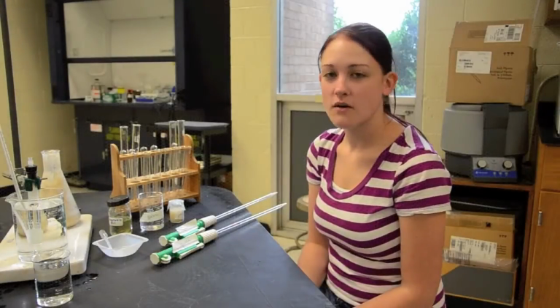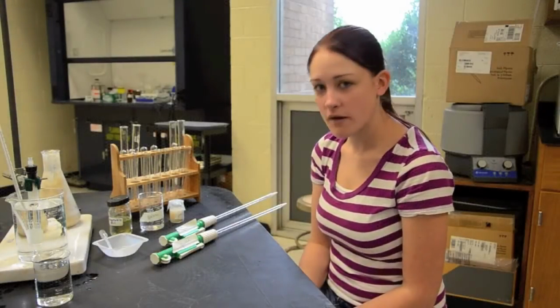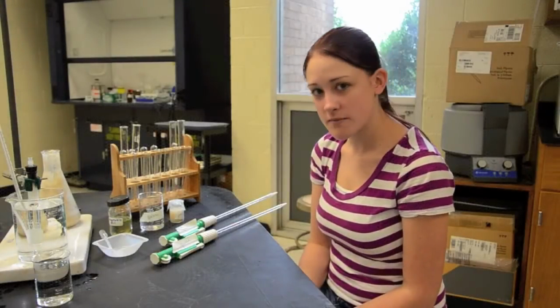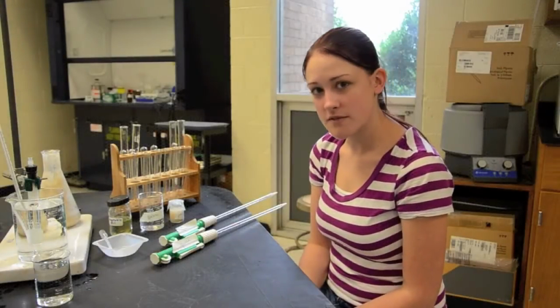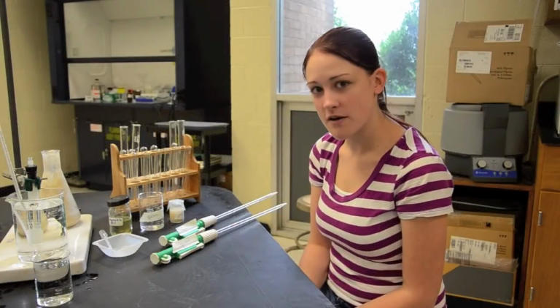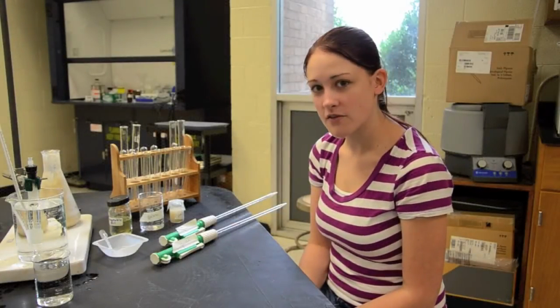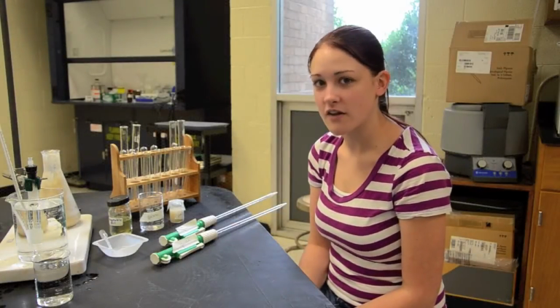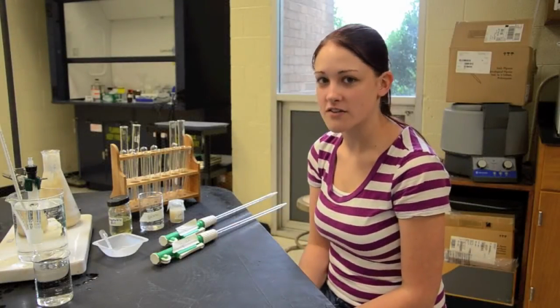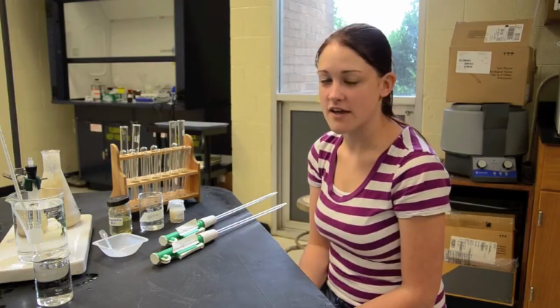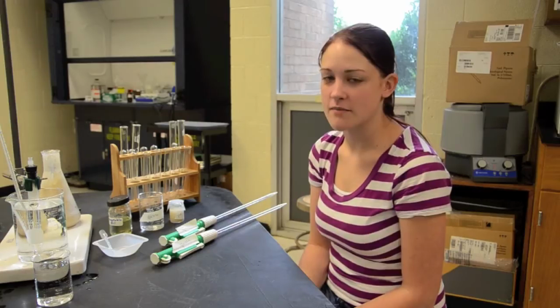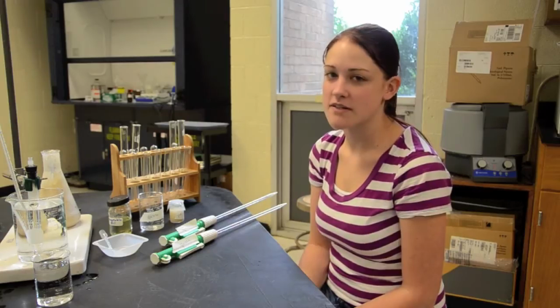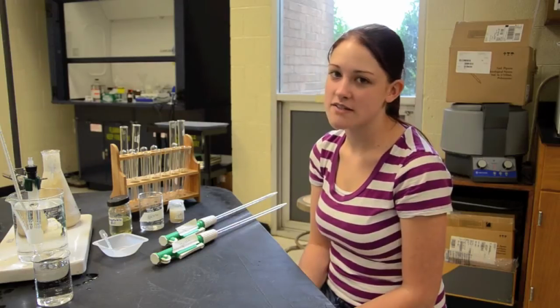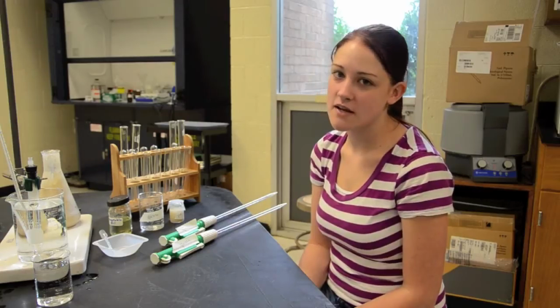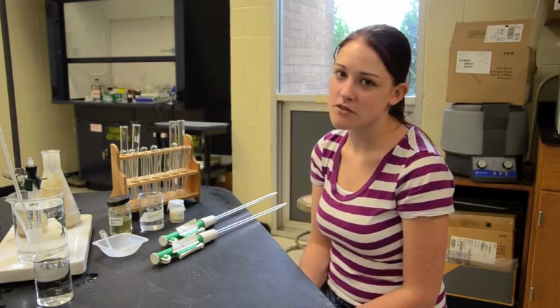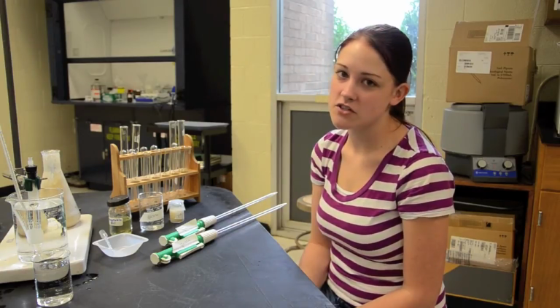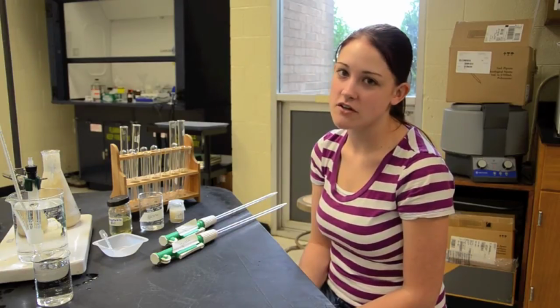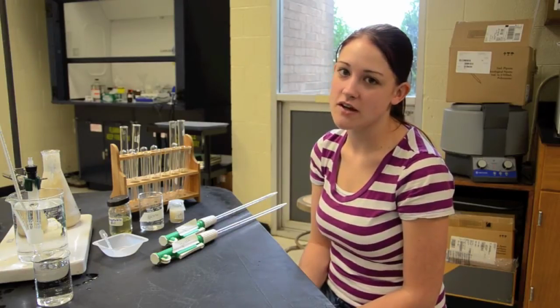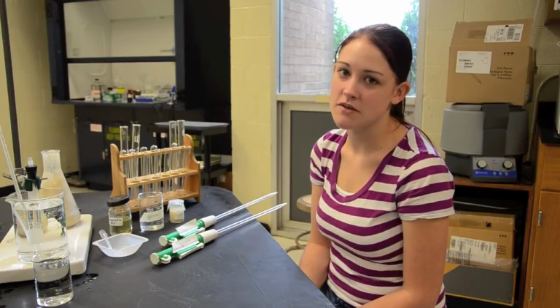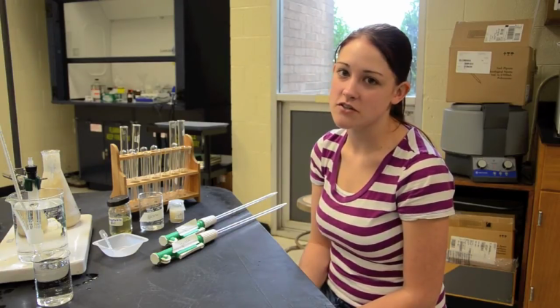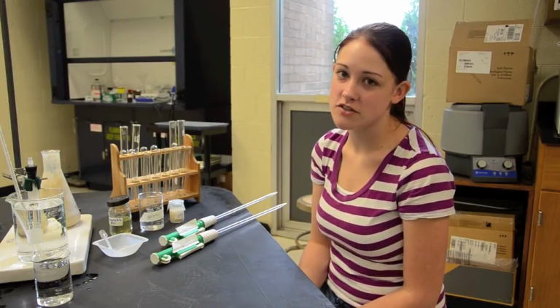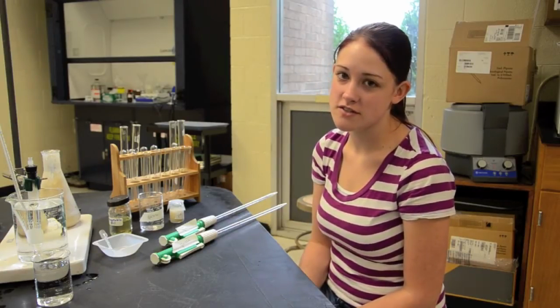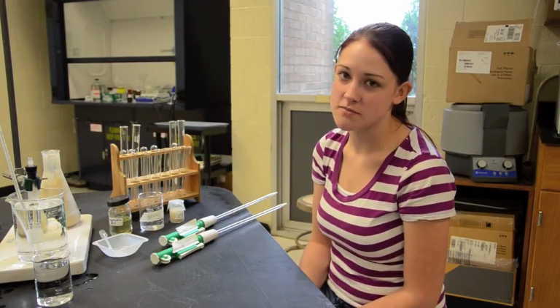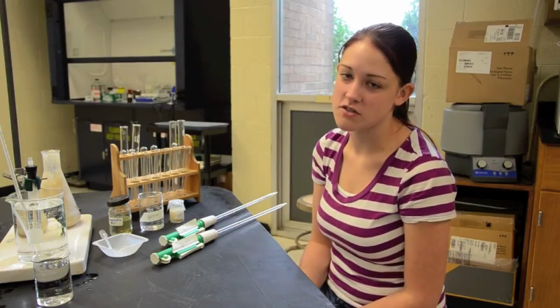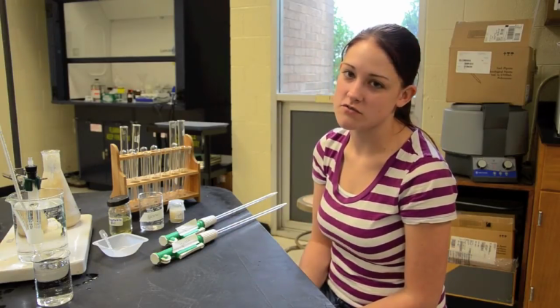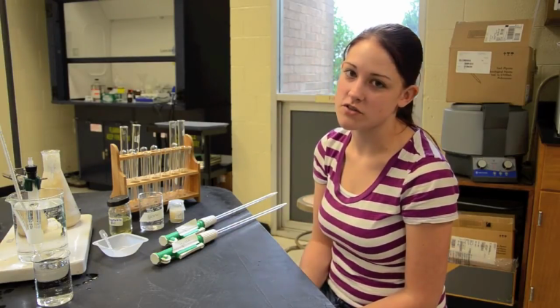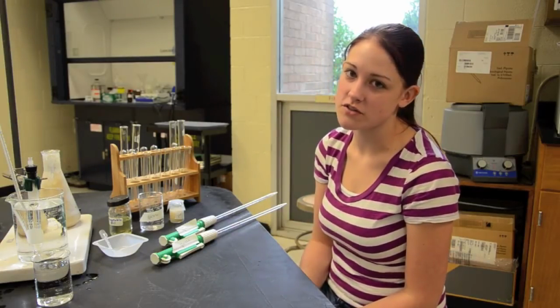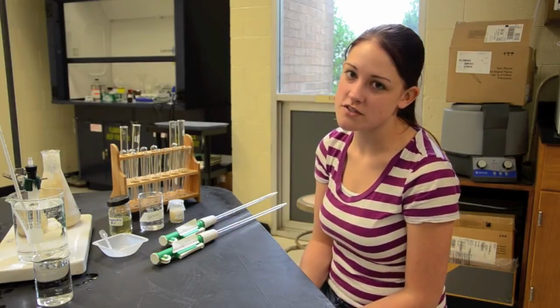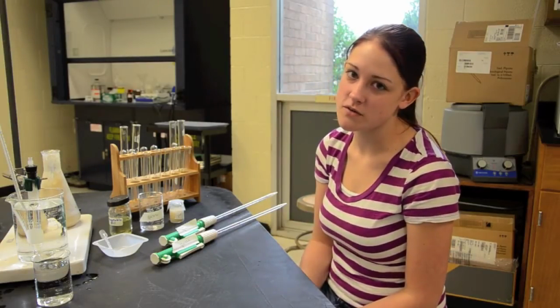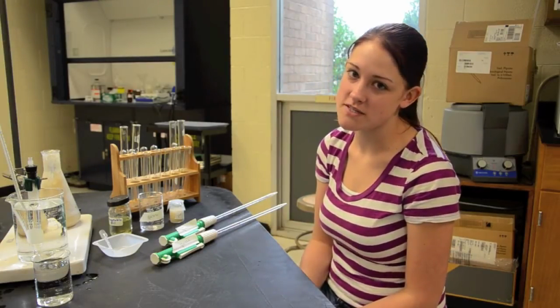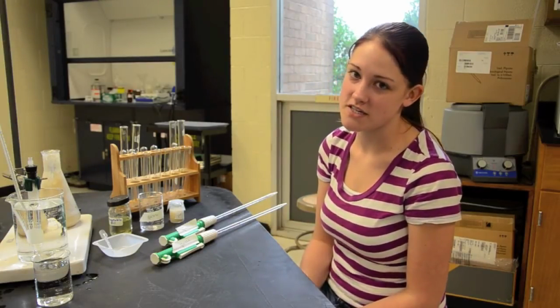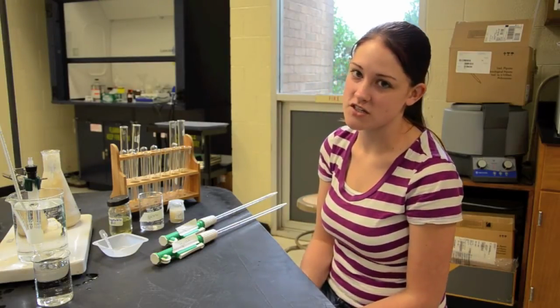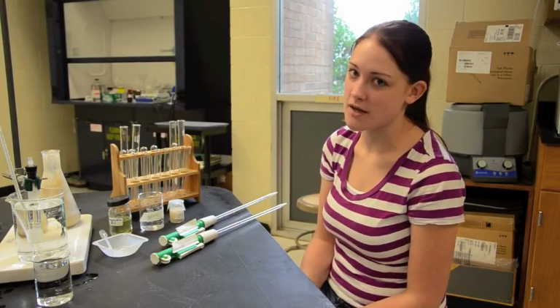Welcome to the Maryville College Lab. Today I'm going to show you how to make your yeast suspension for your yeast fermentation lab.